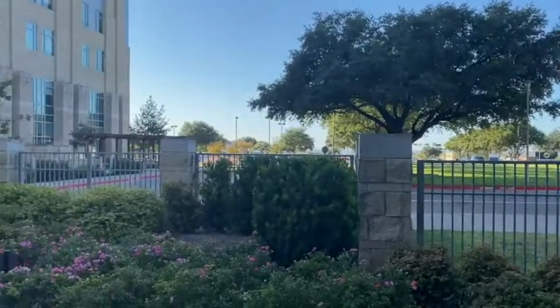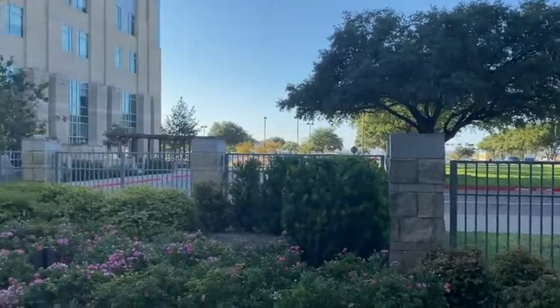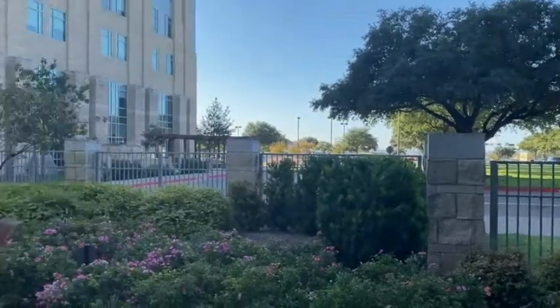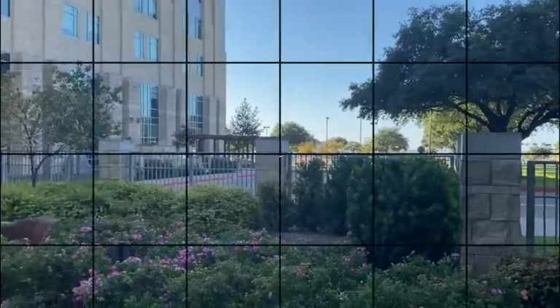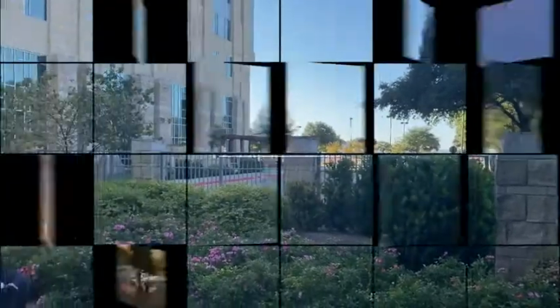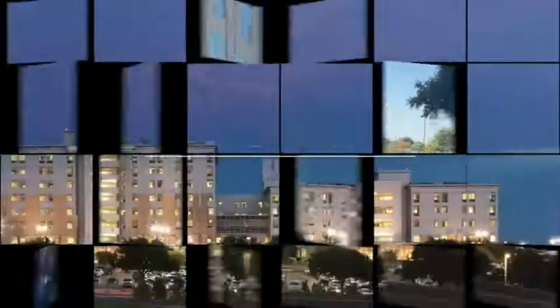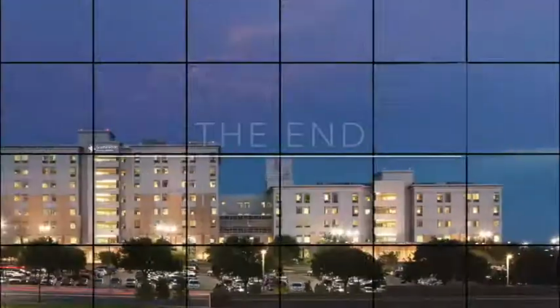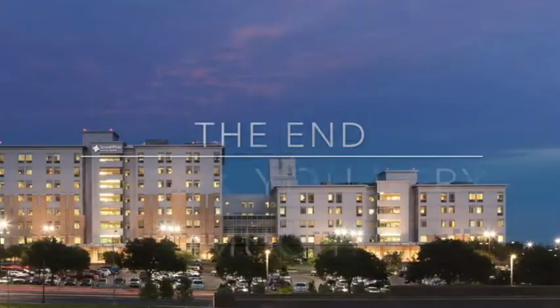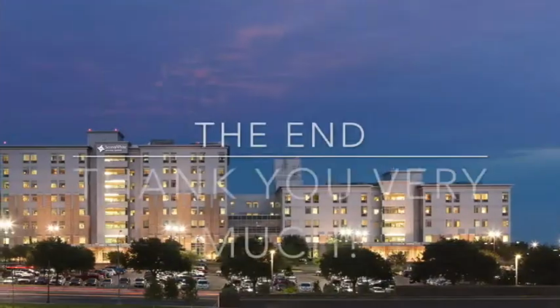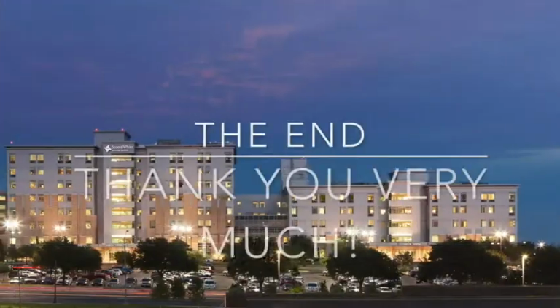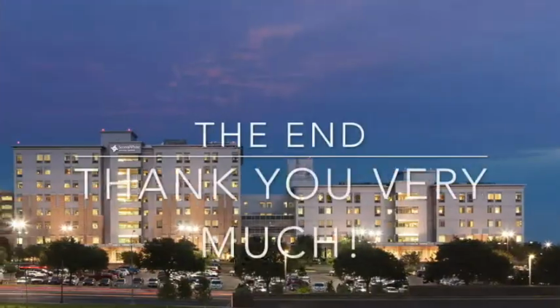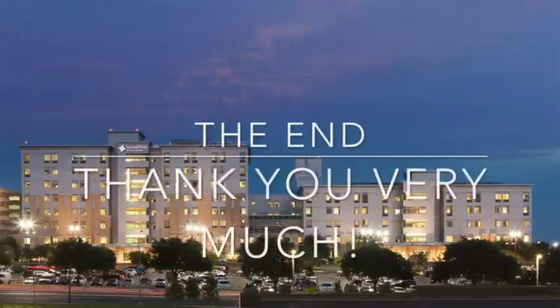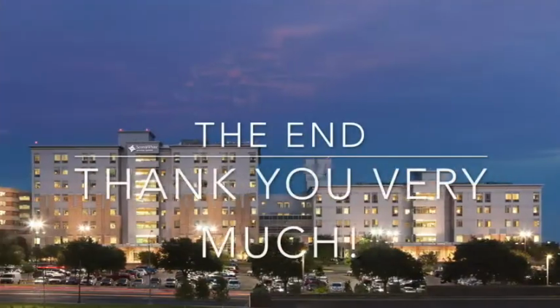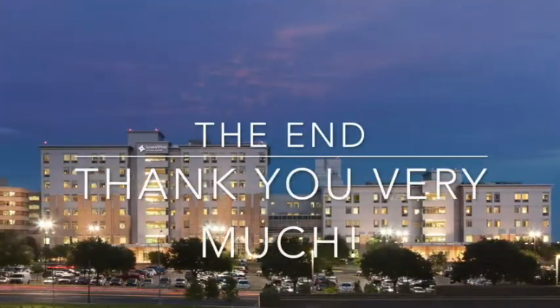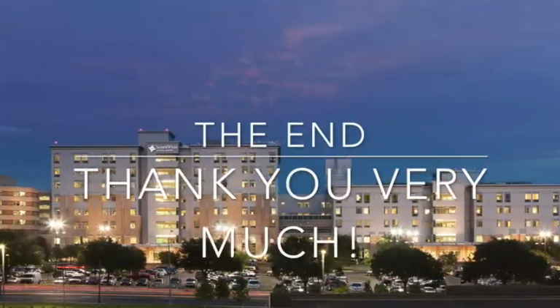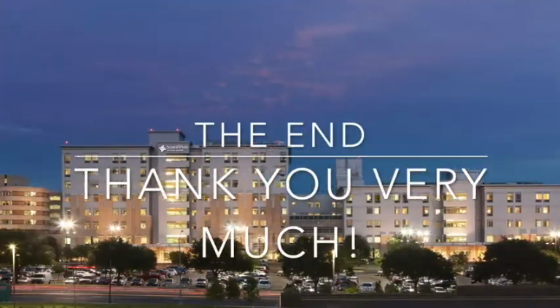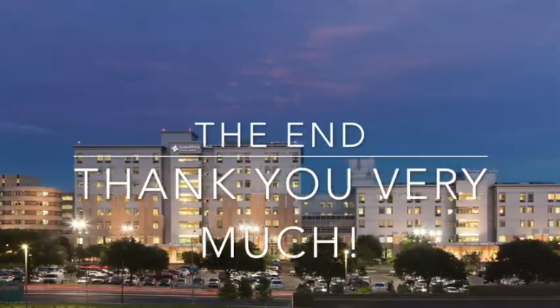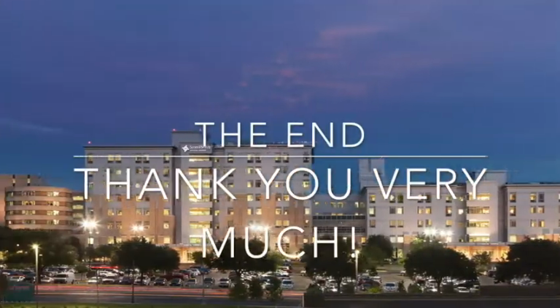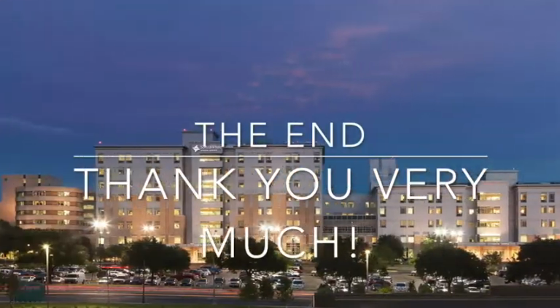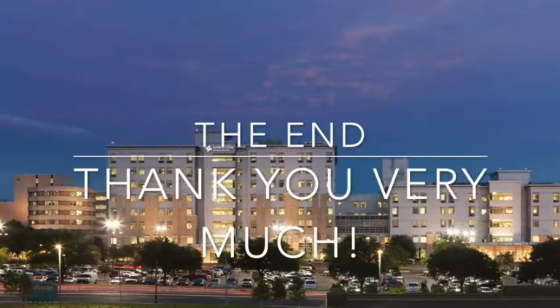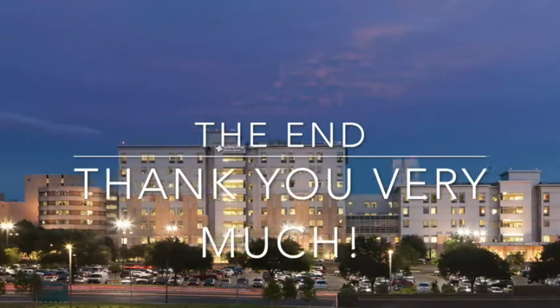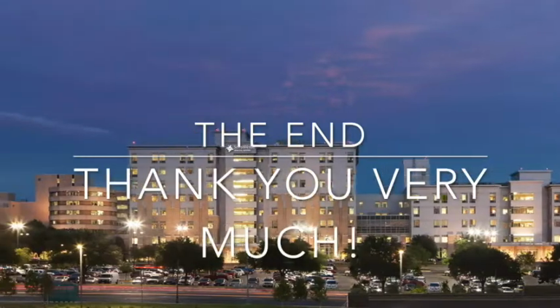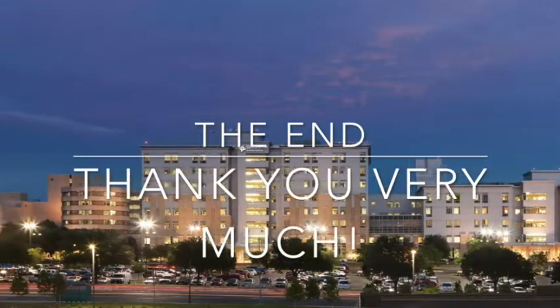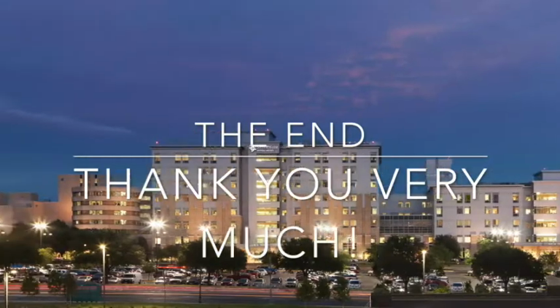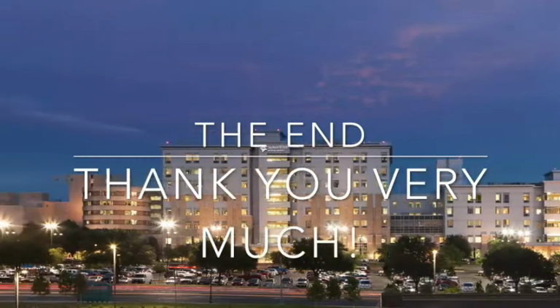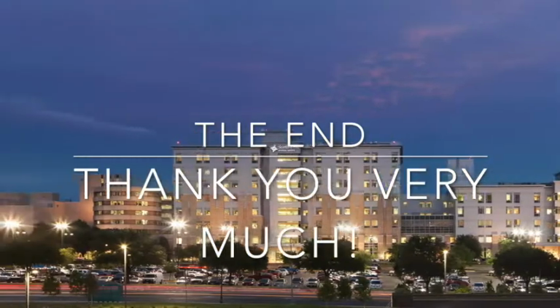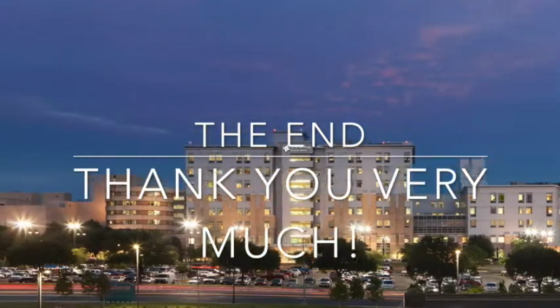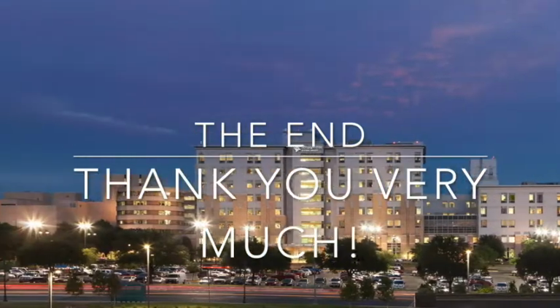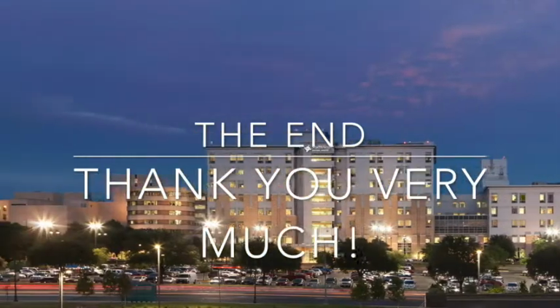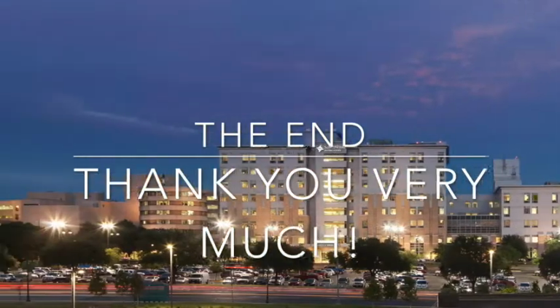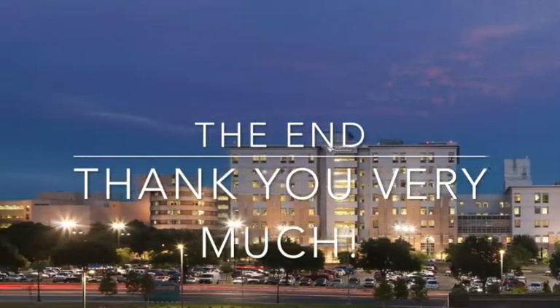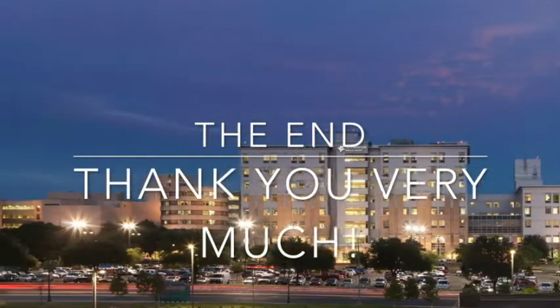Thank you for joining us here at Baylor Scott & White in Temple. We look forward to hopefully seeing you next year.